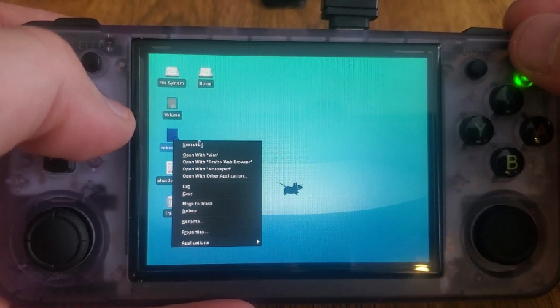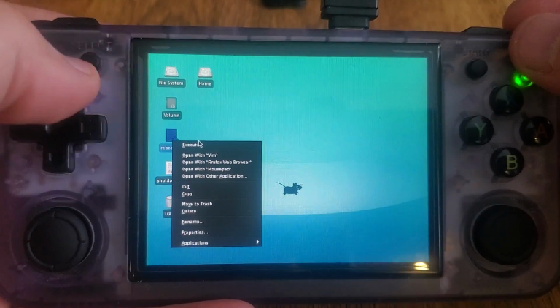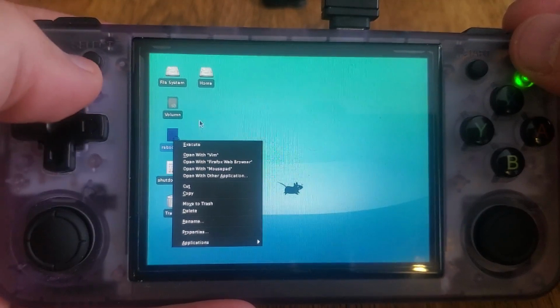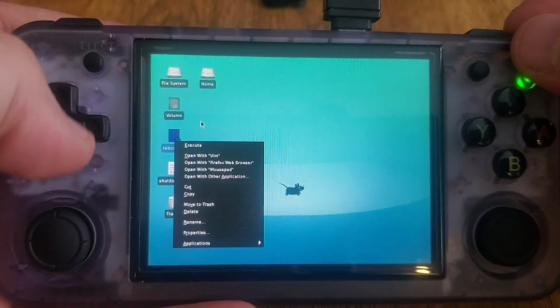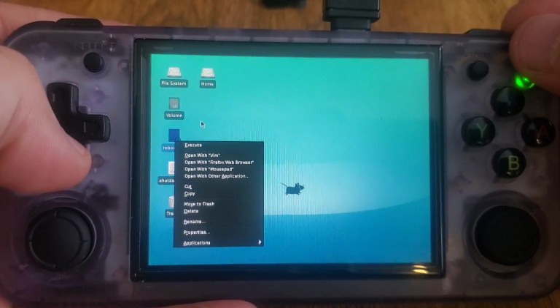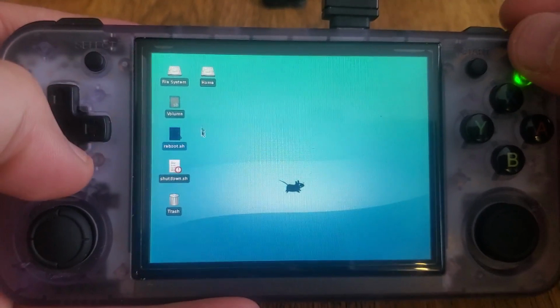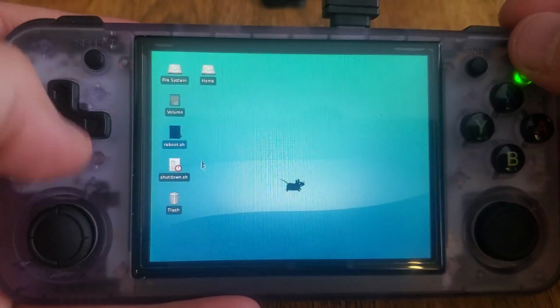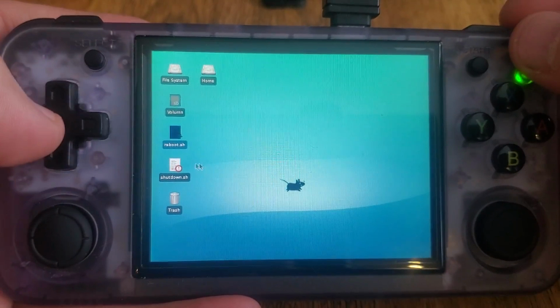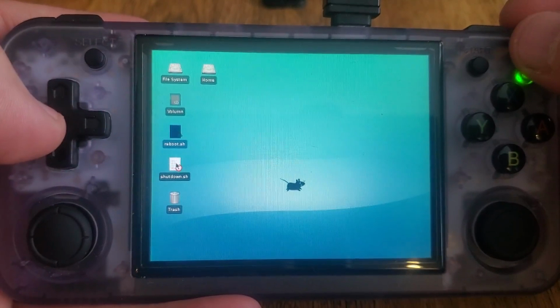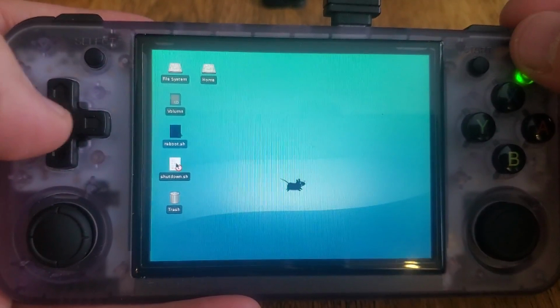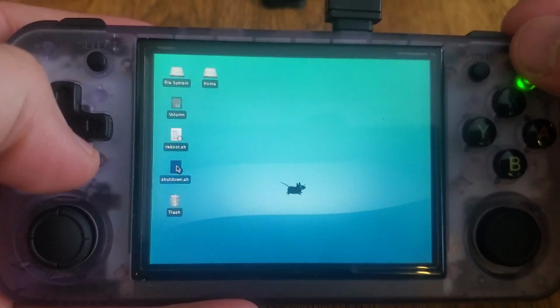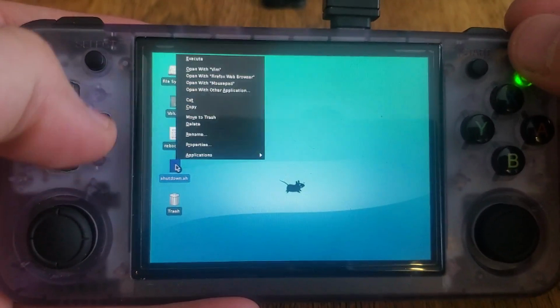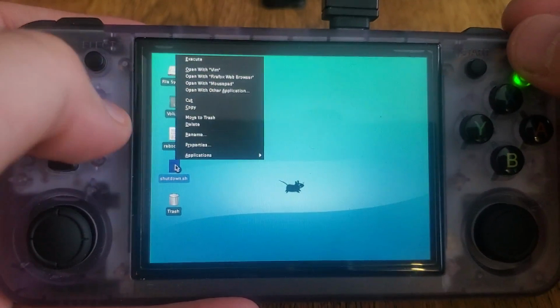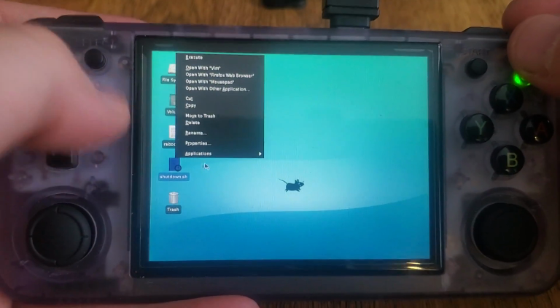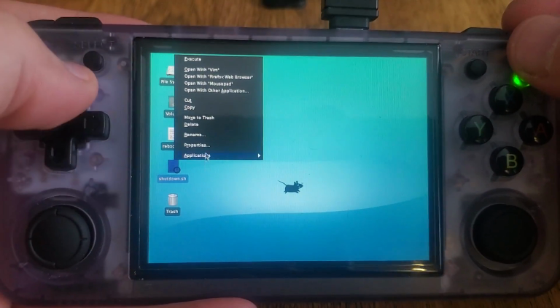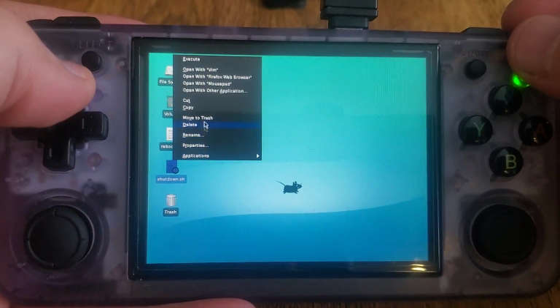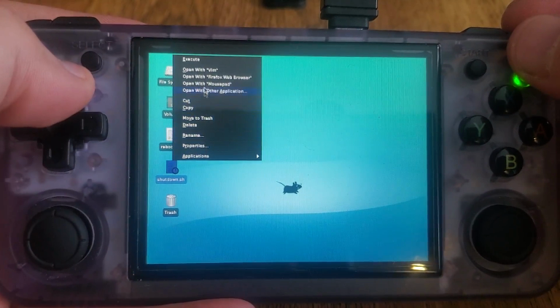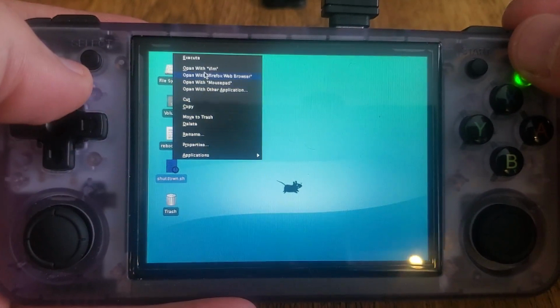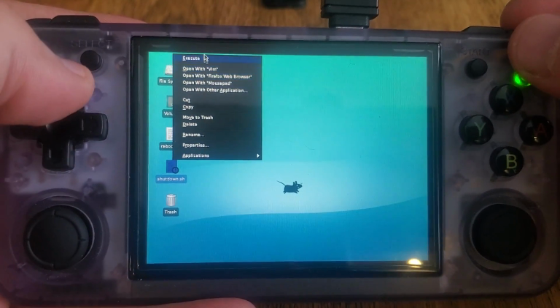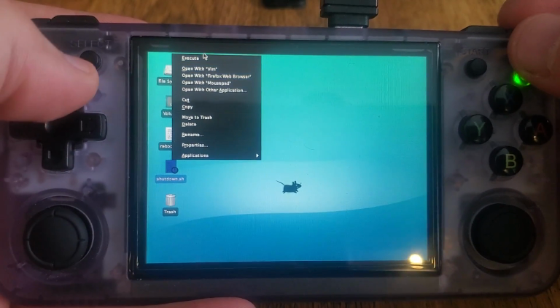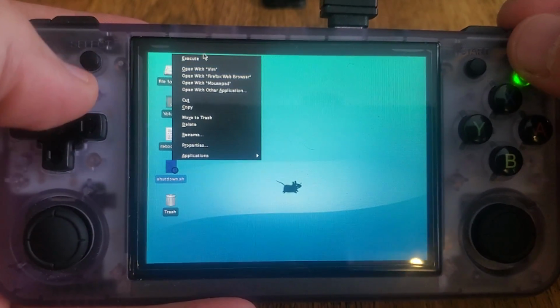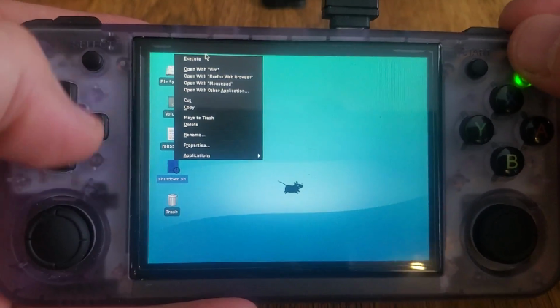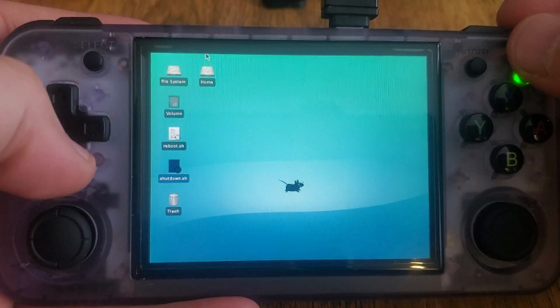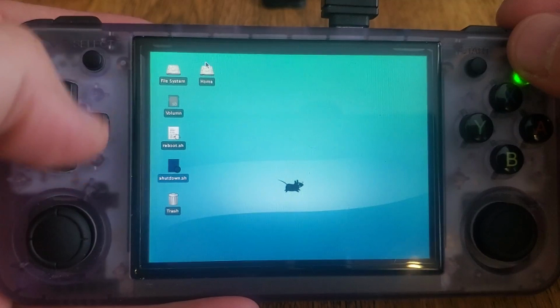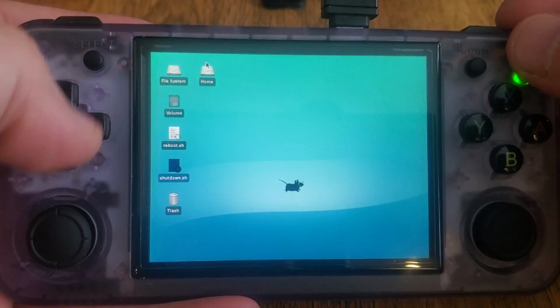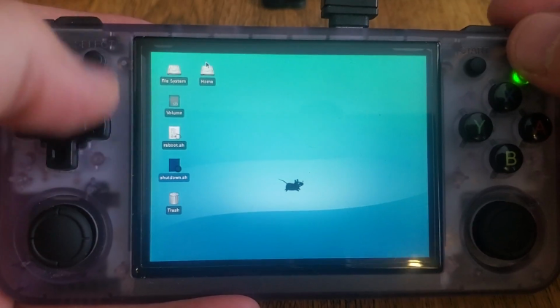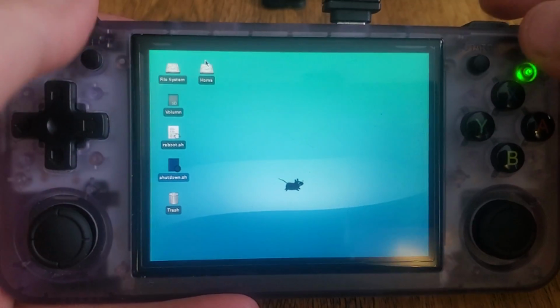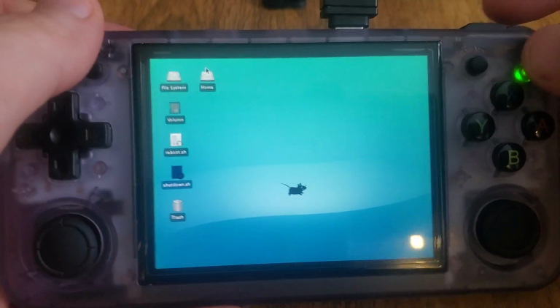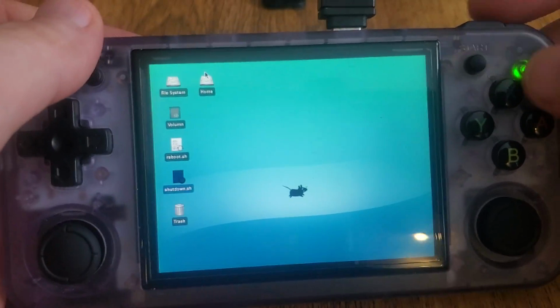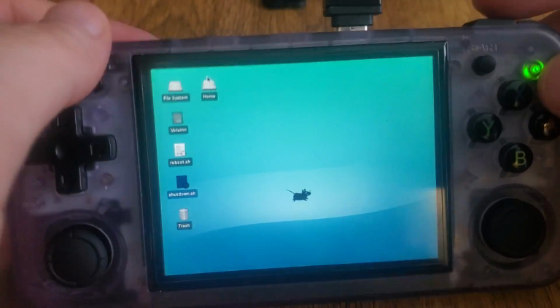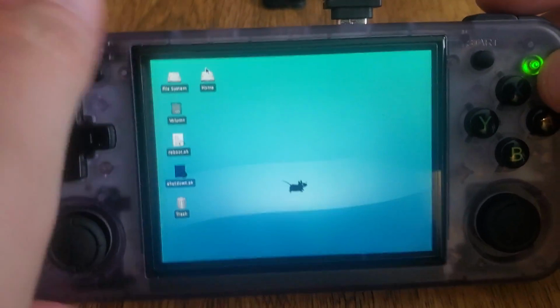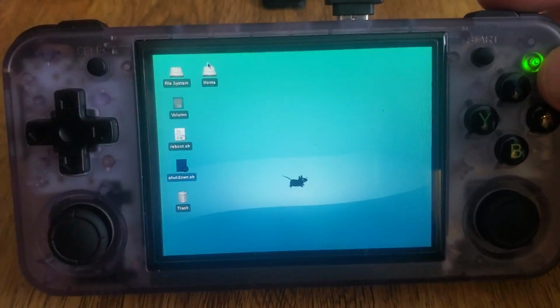You click execute, and if you want to shut down, you click on that, click execute, and it runs the script and shuts down.